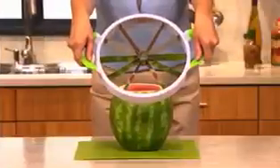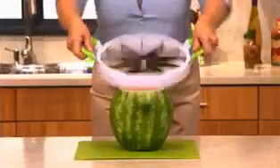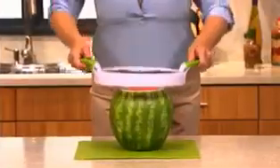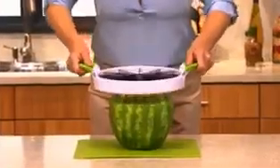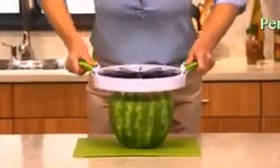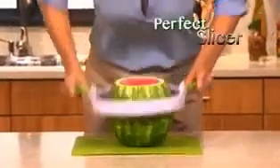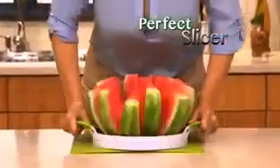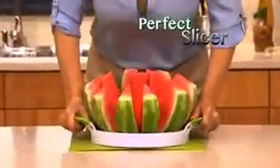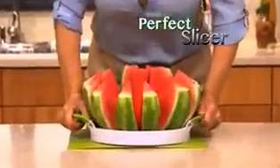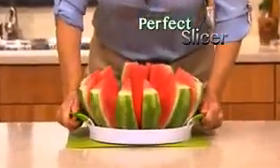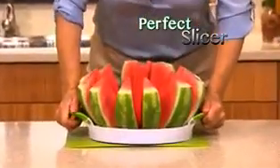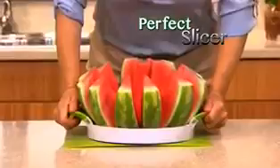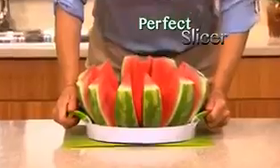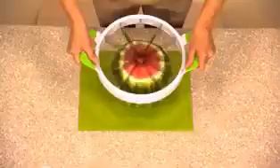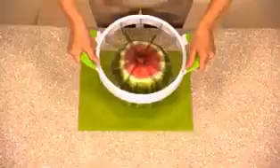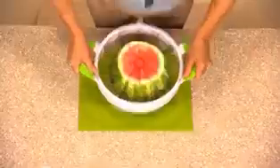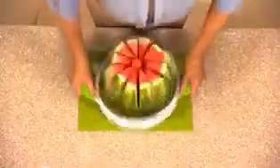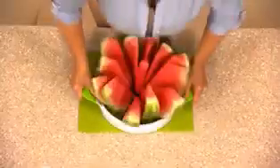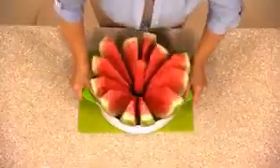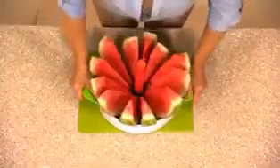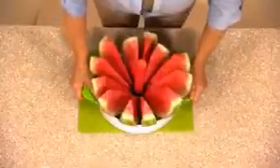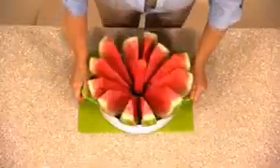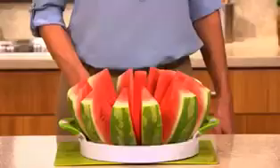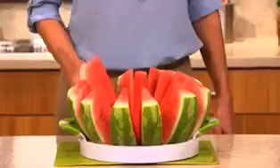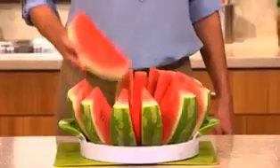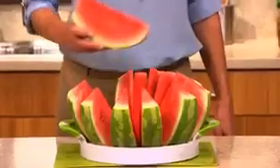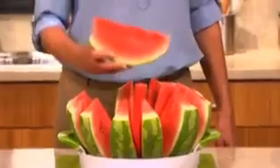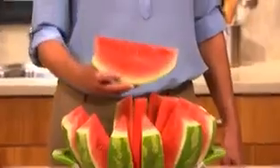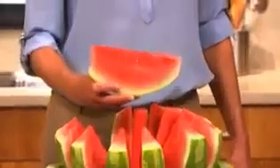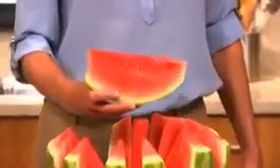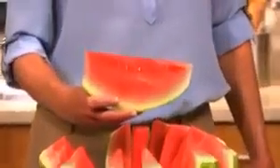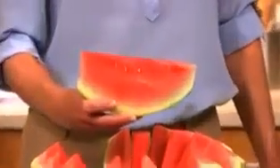Introducing the revolutionary new Perfect Slicer — guaranteed to core and cut 12 perfect slices in just seconds.